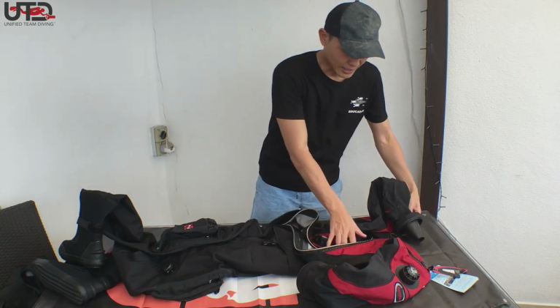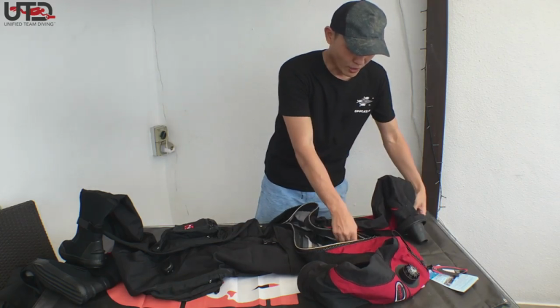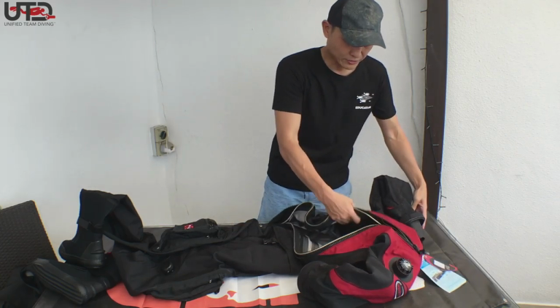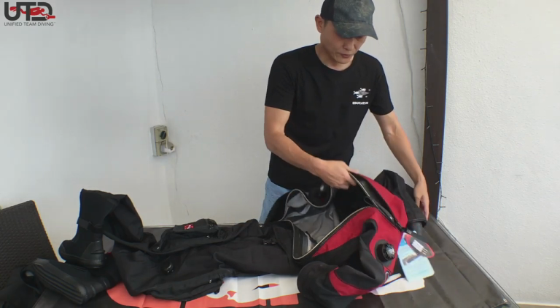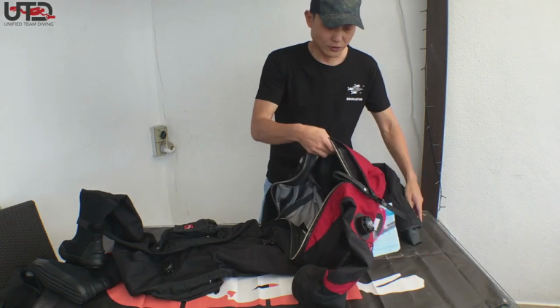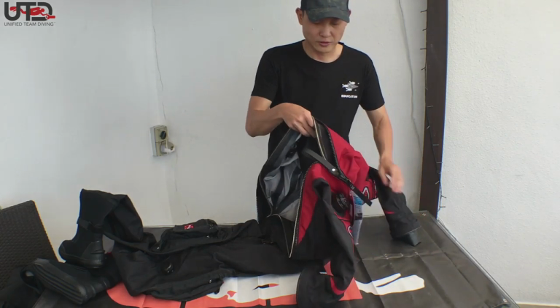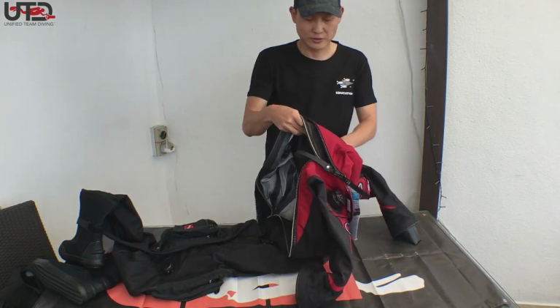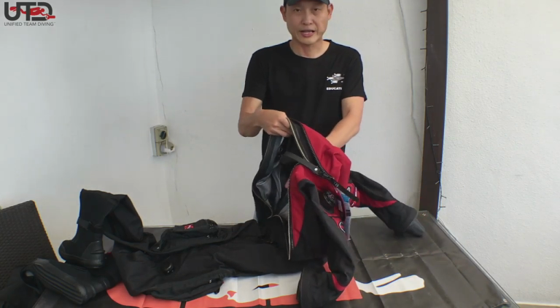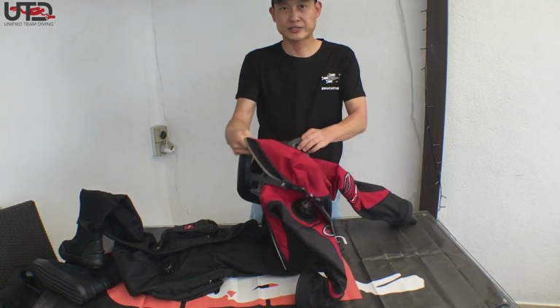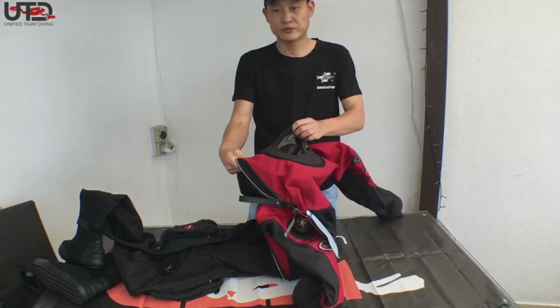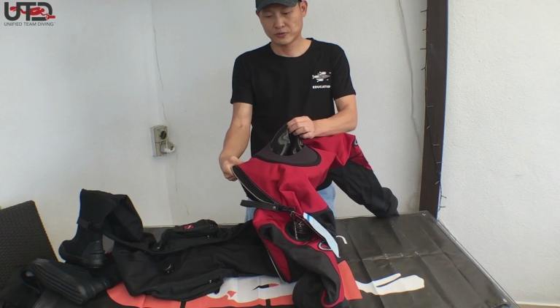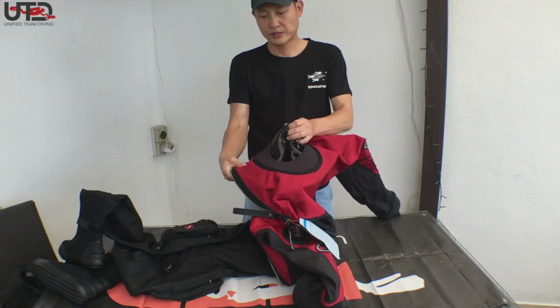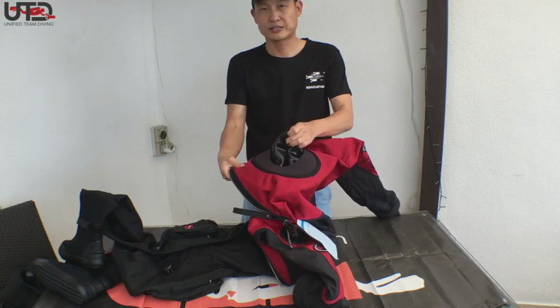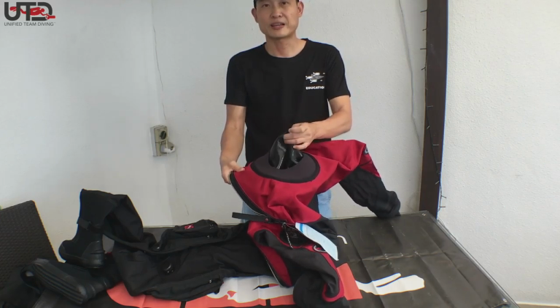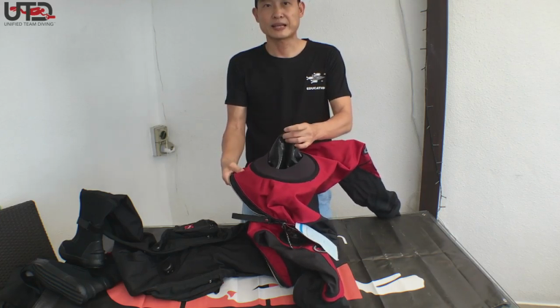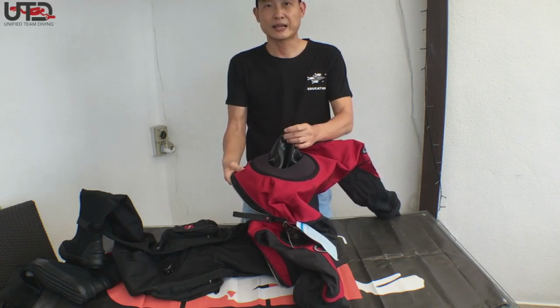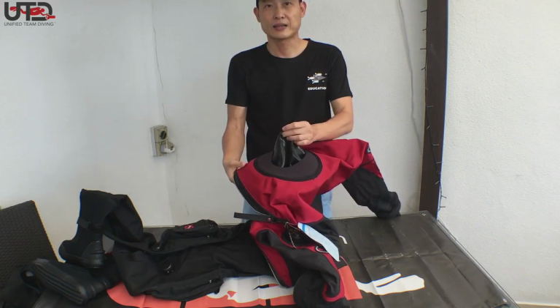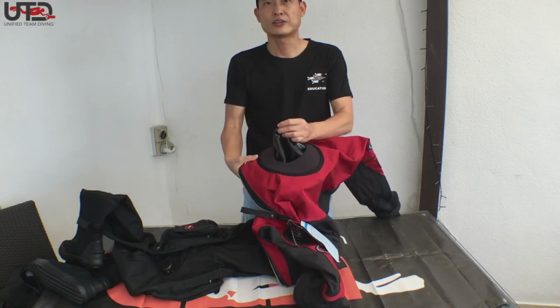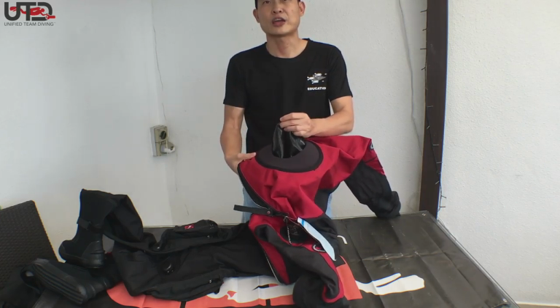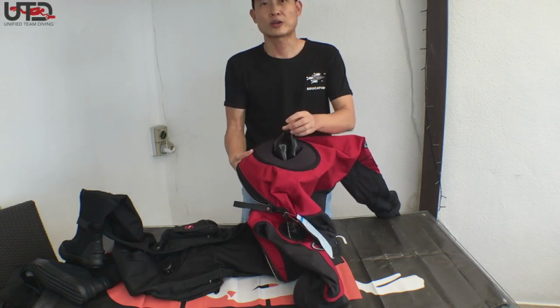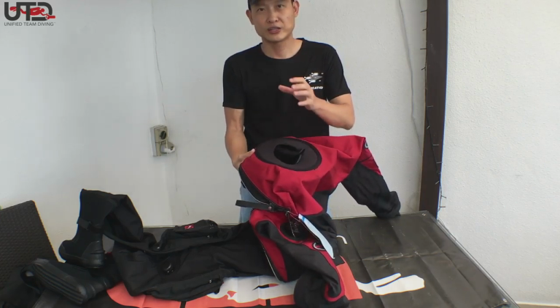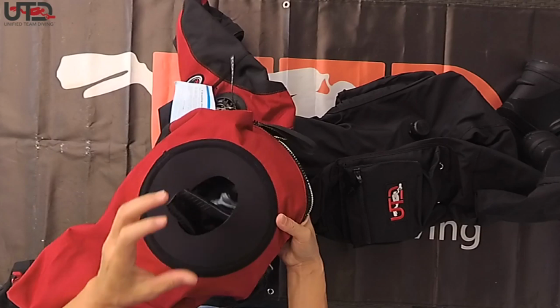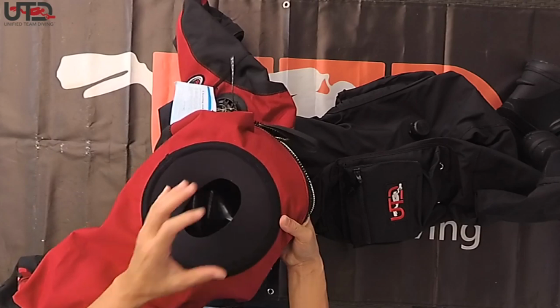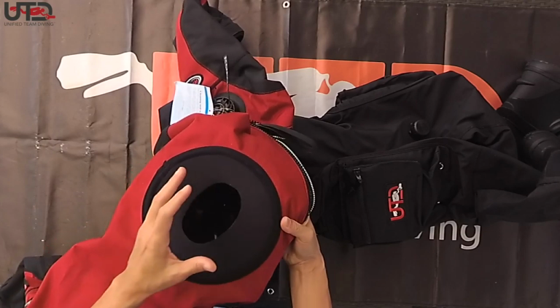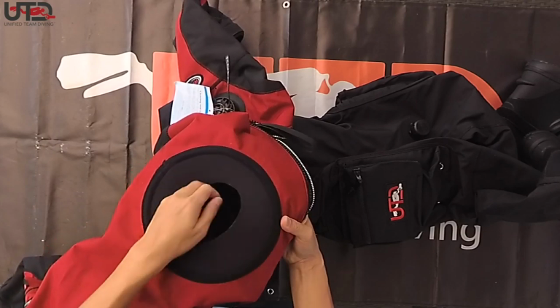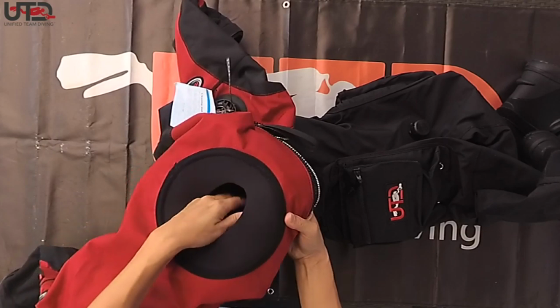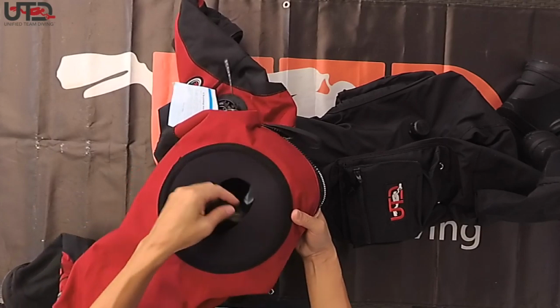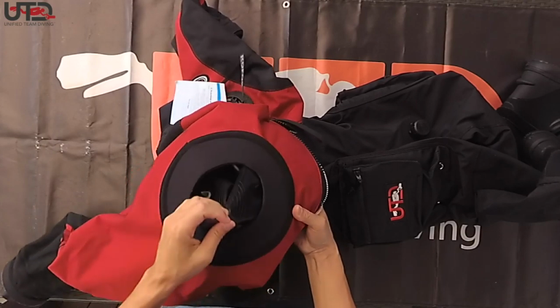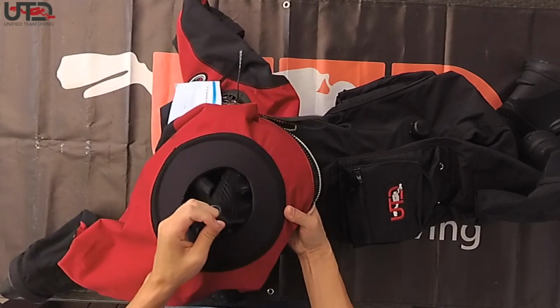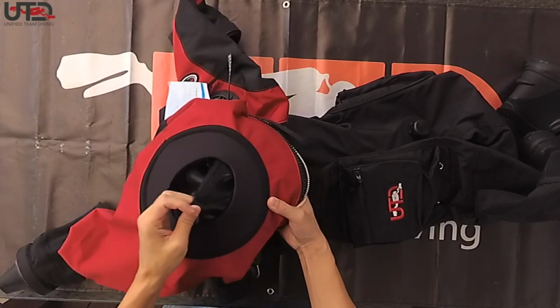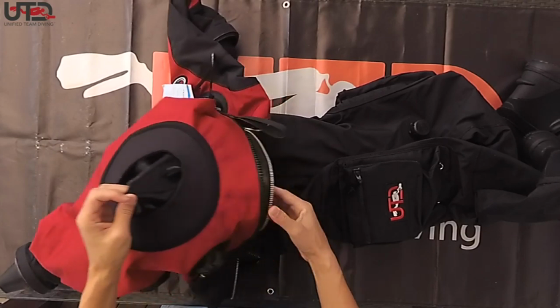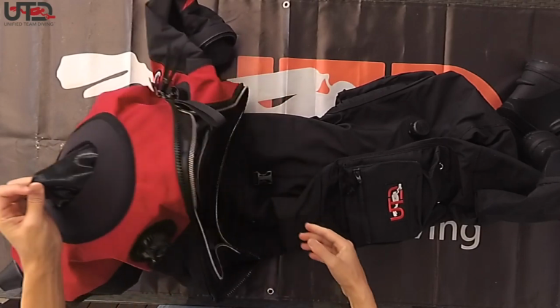Likewise for the neck seal, this is by Cytec. You can quickly change it if you were to tear any seal.